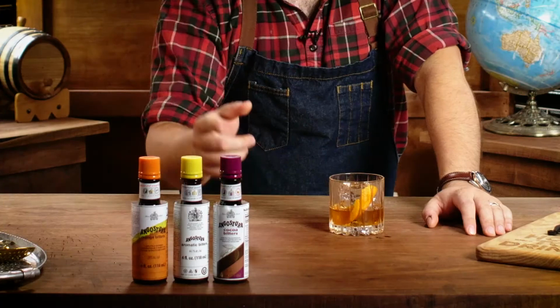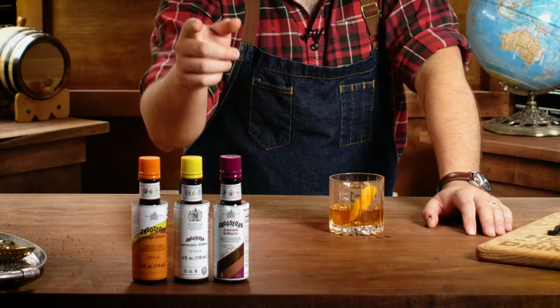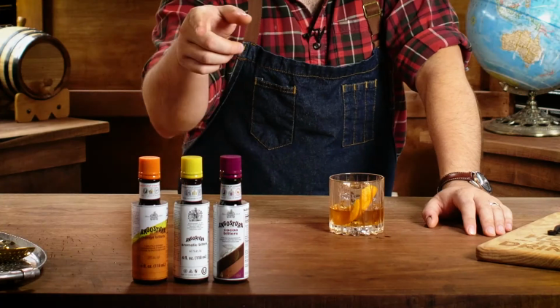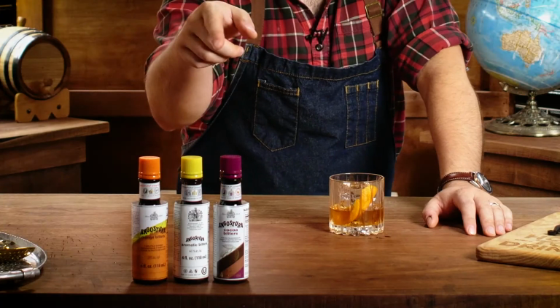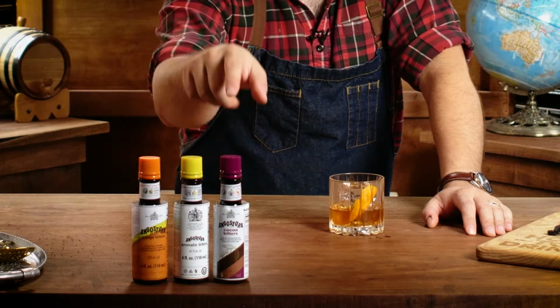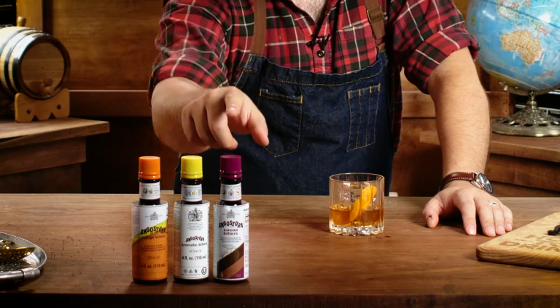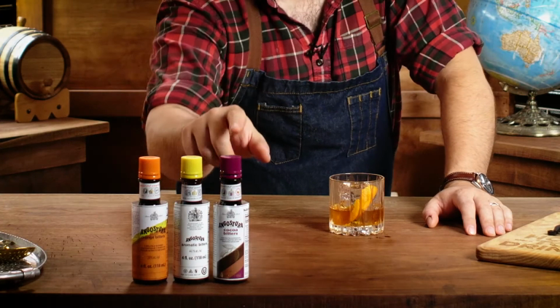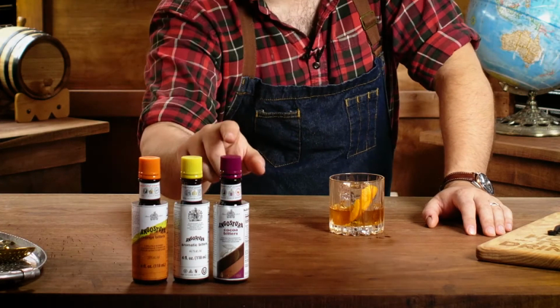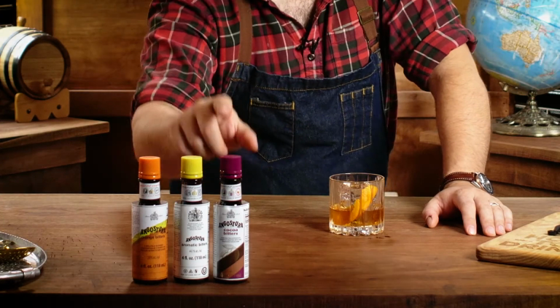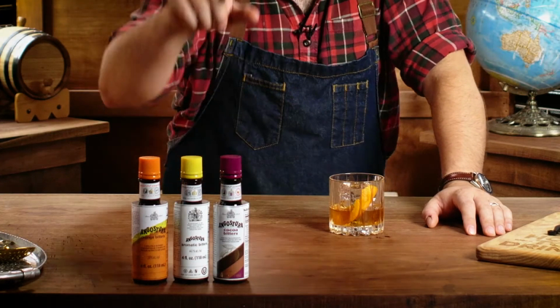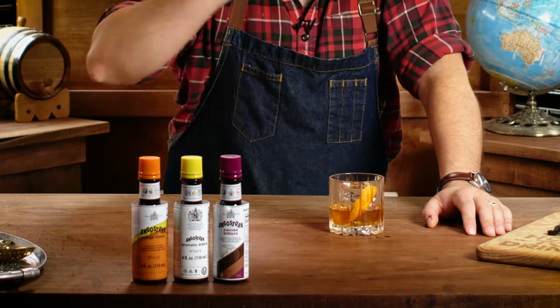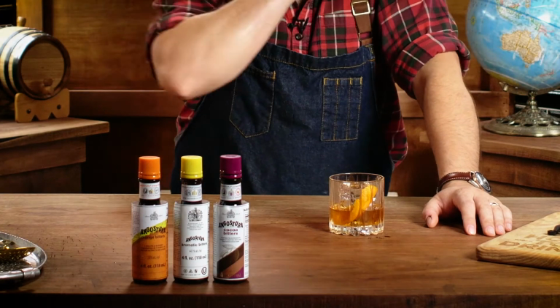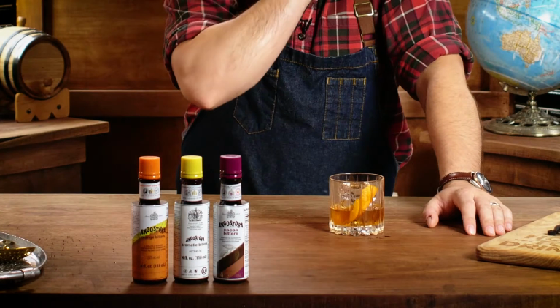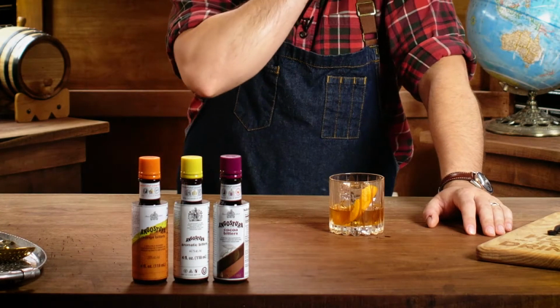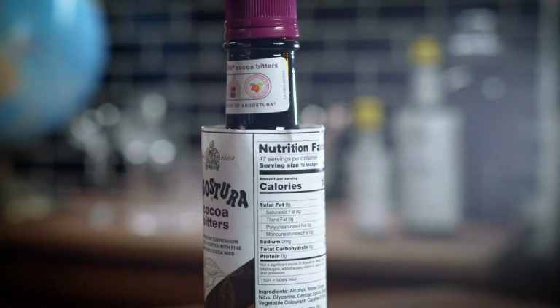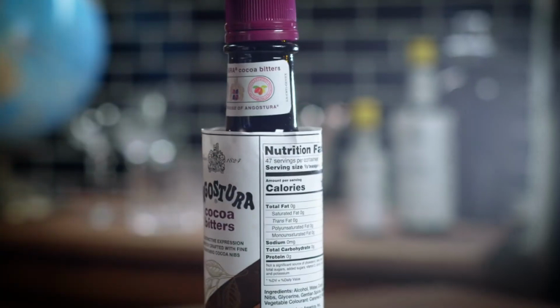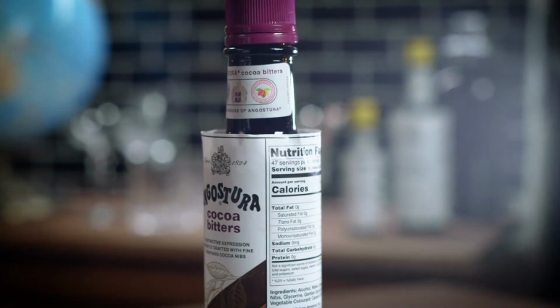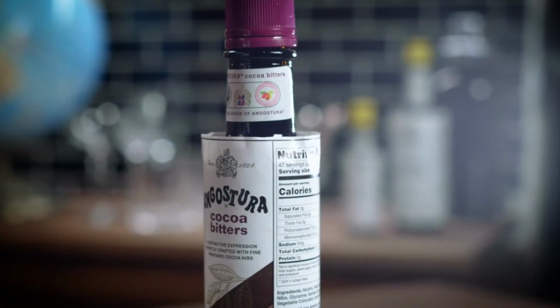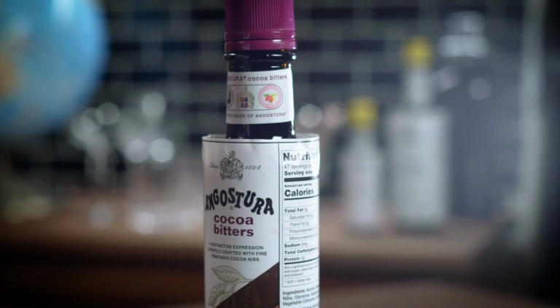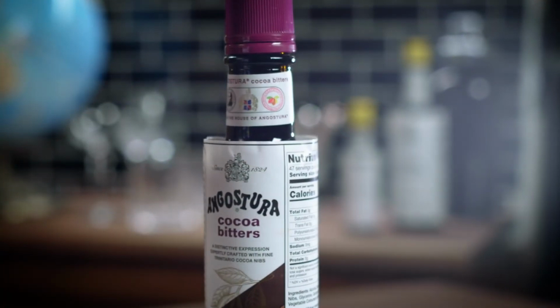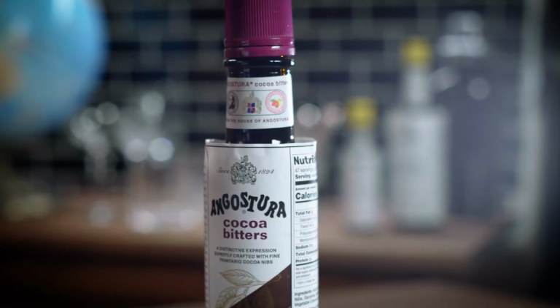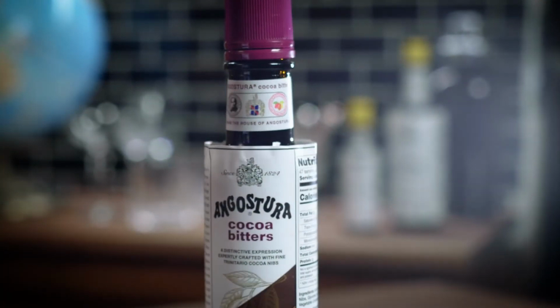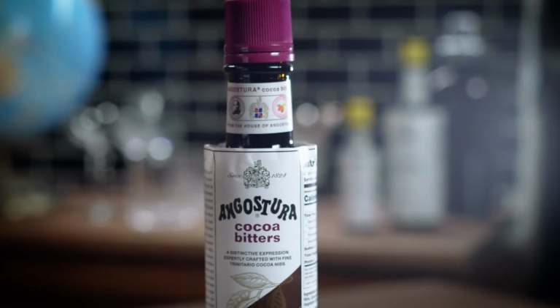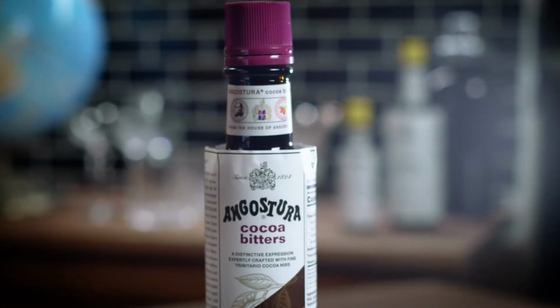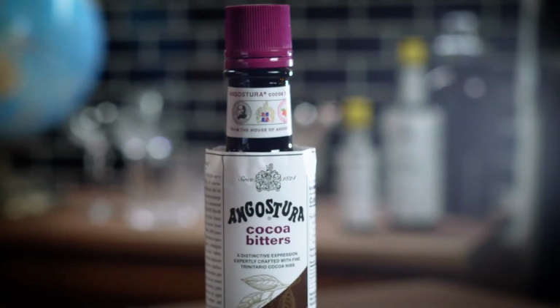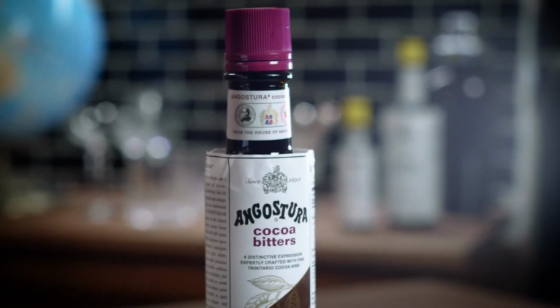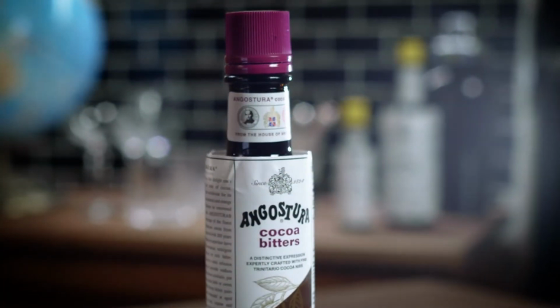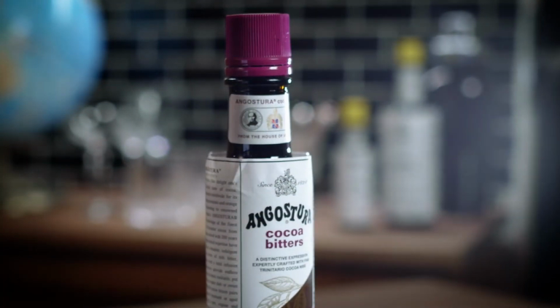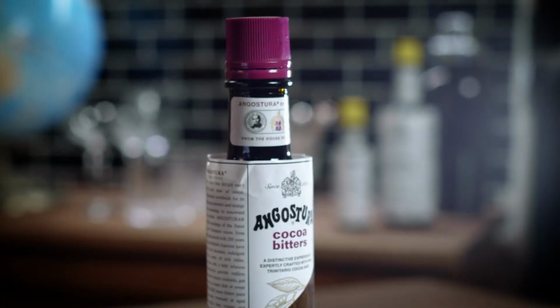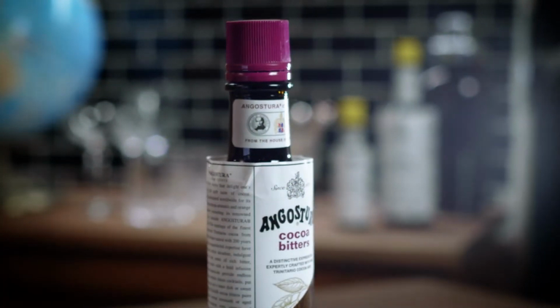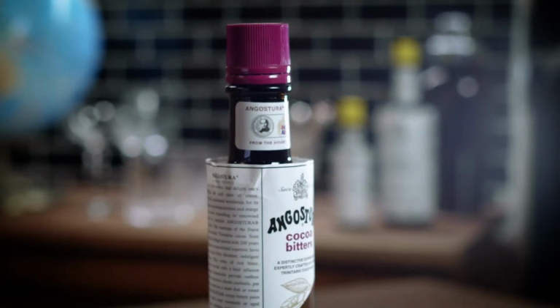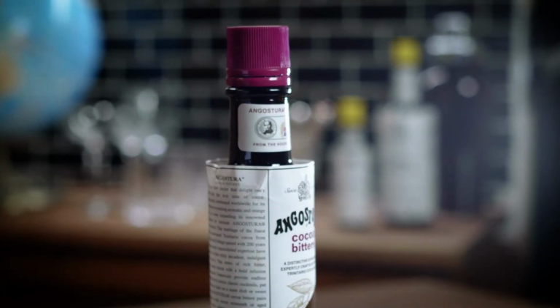Angostura also launched its third ever bitters innovation, Cocoa Bitters, in 2020, marking a milestone launch for the brand.